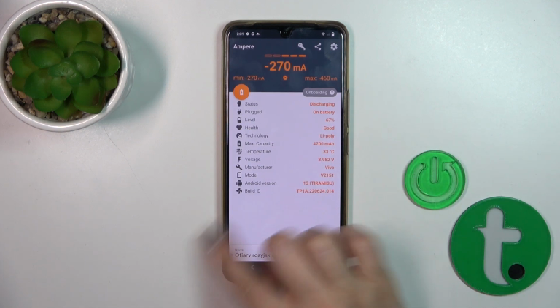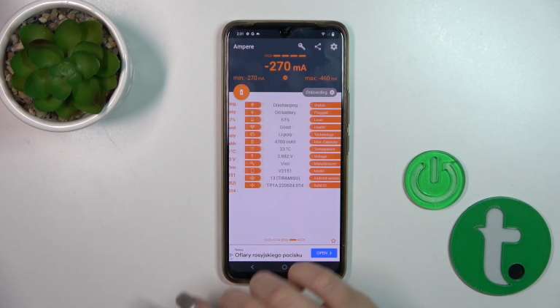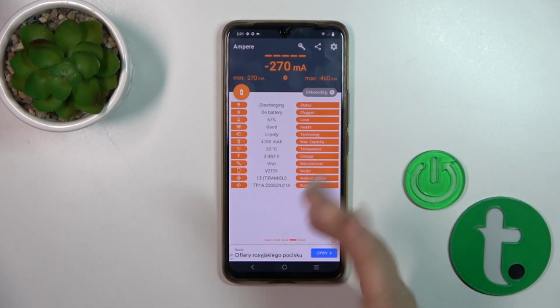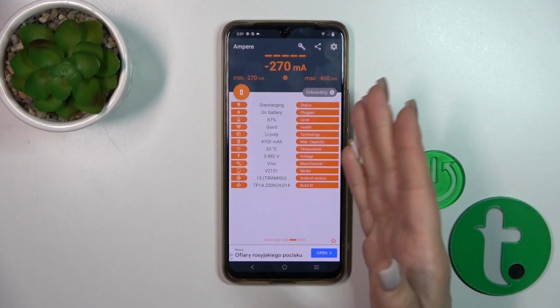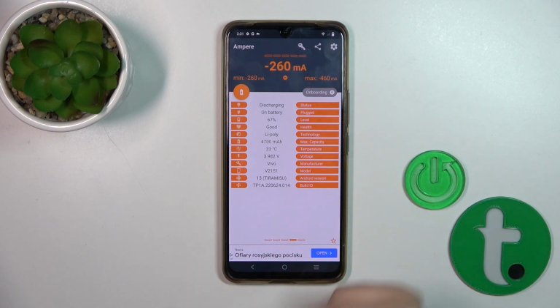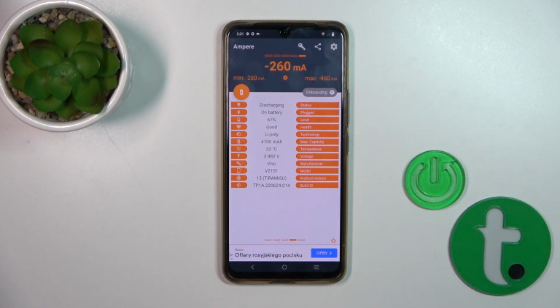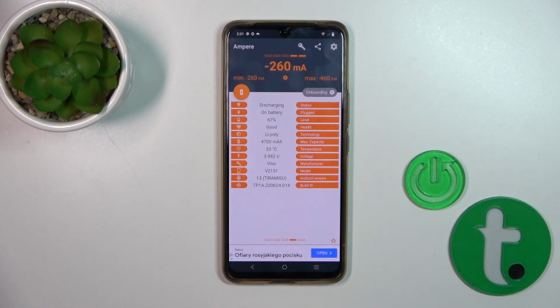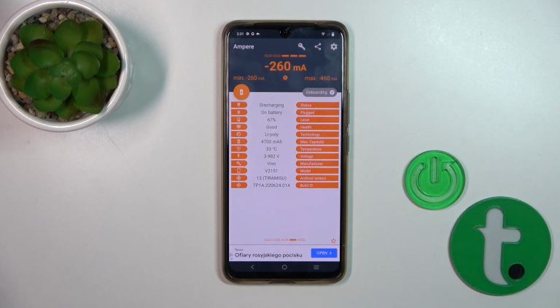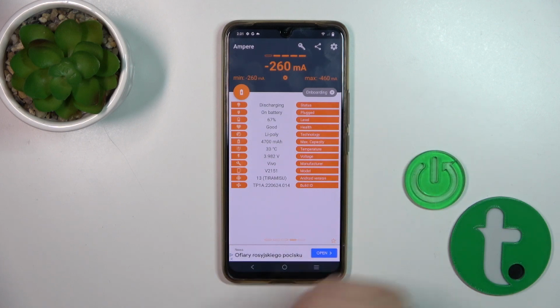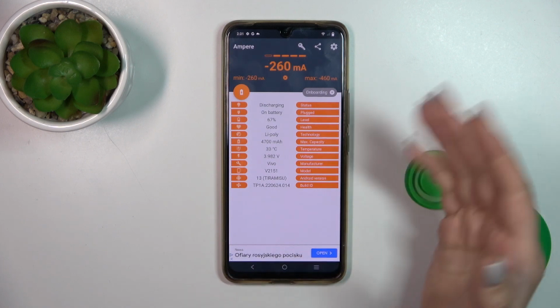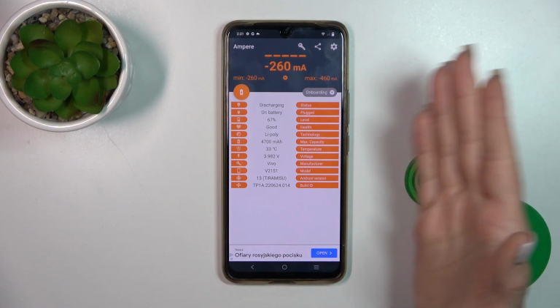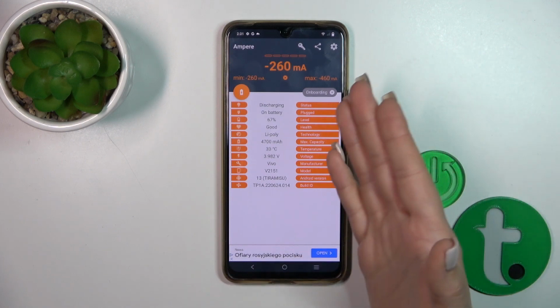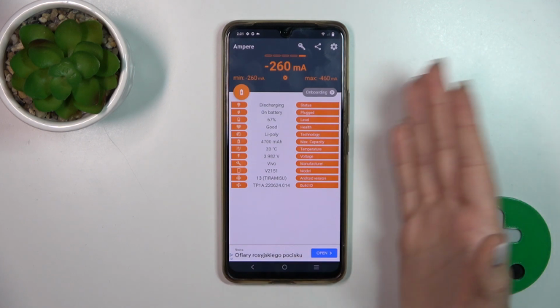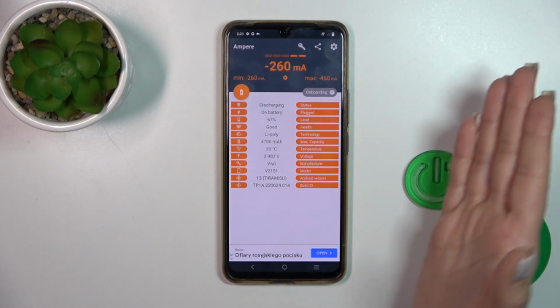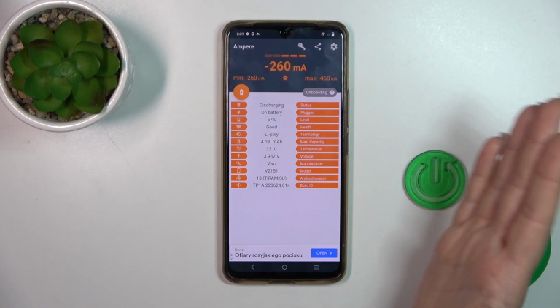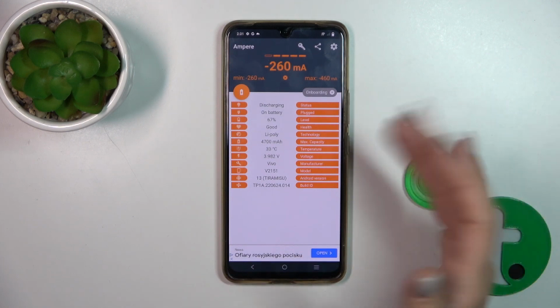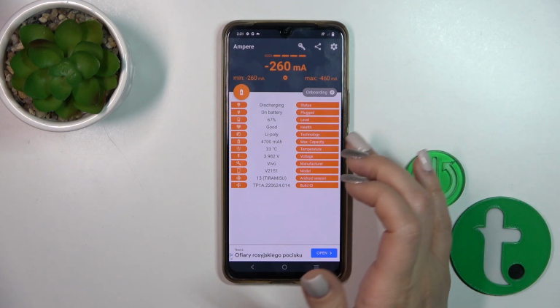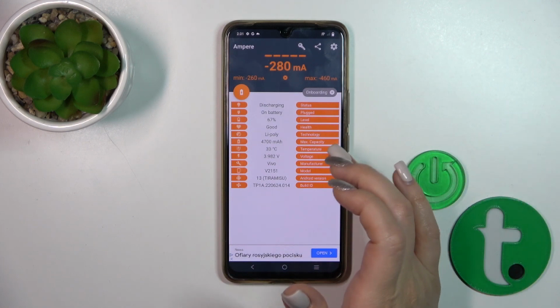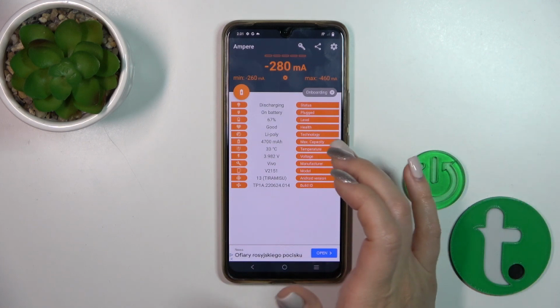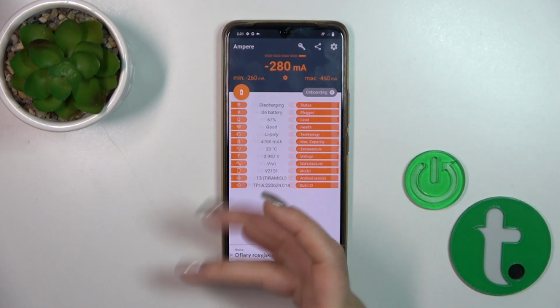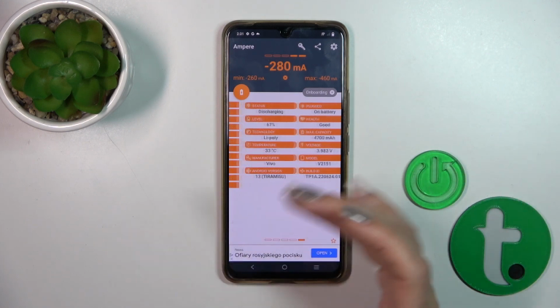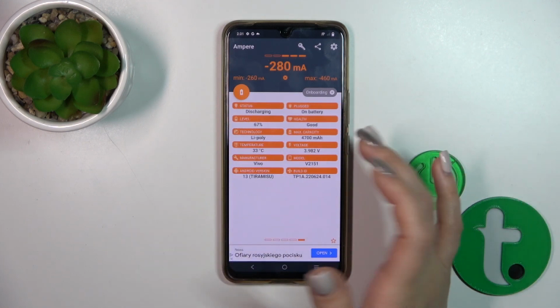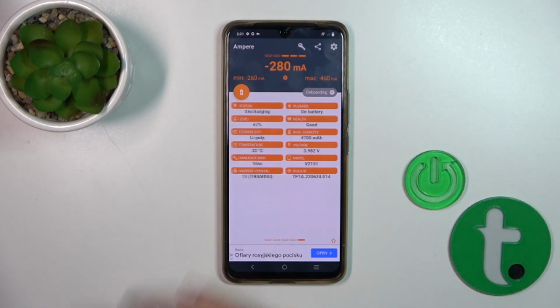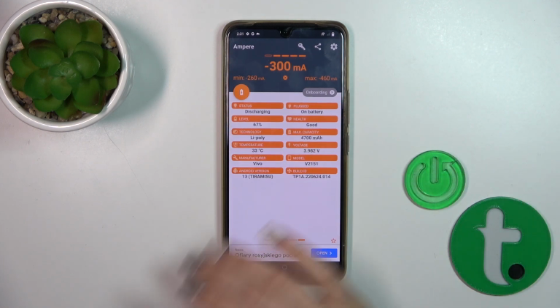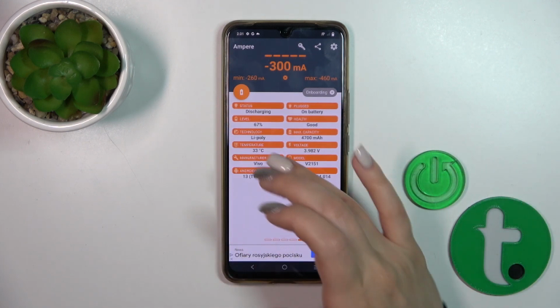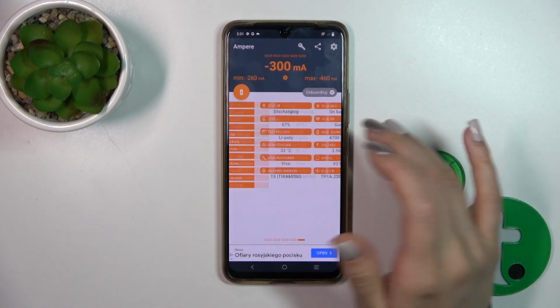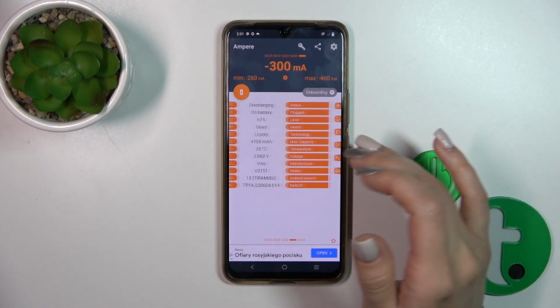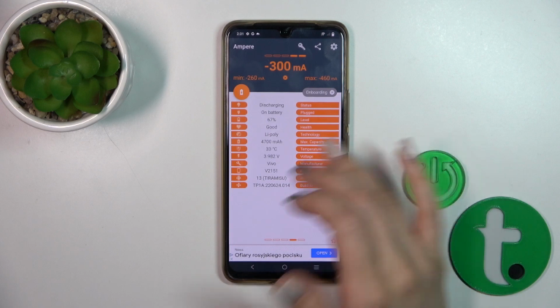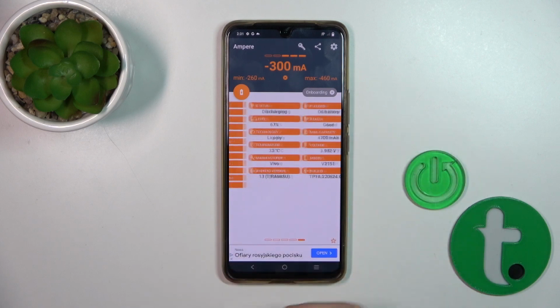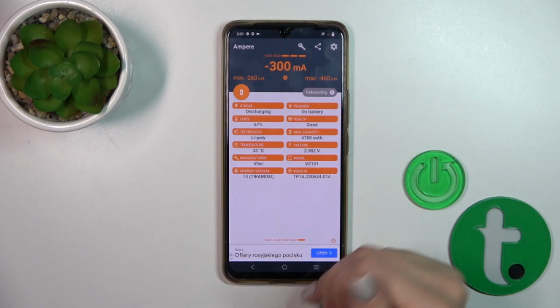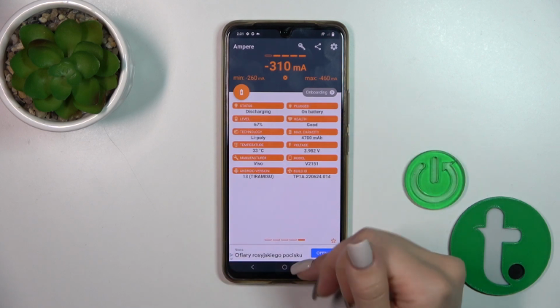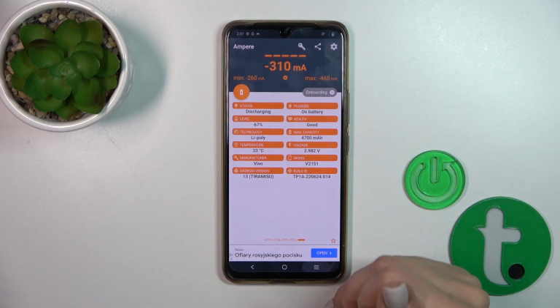We also get more information here like the battery level, capacity, voltage, Android version and other info.